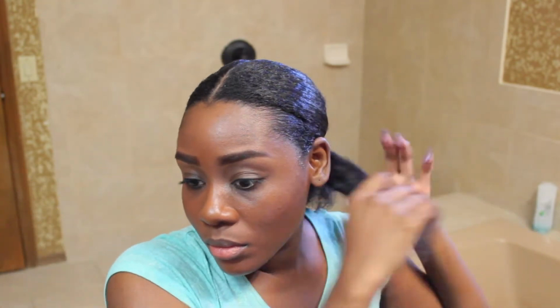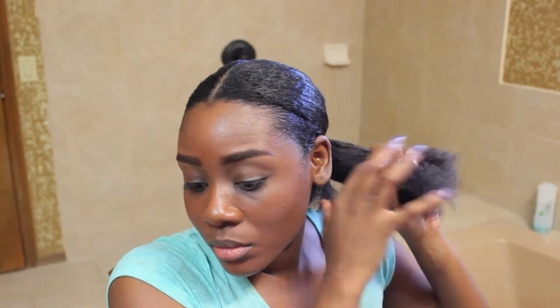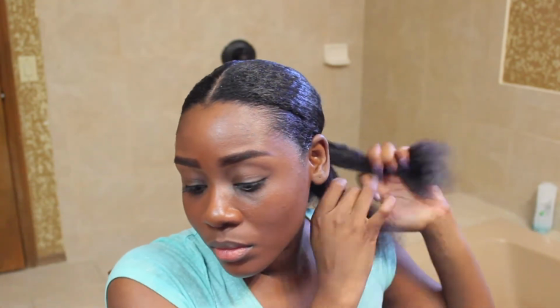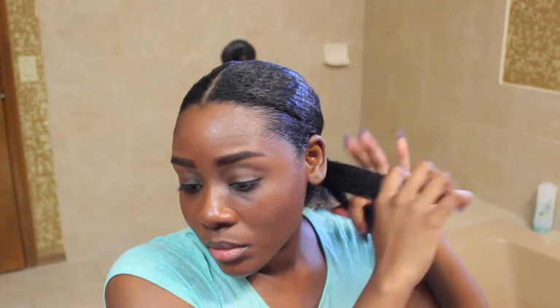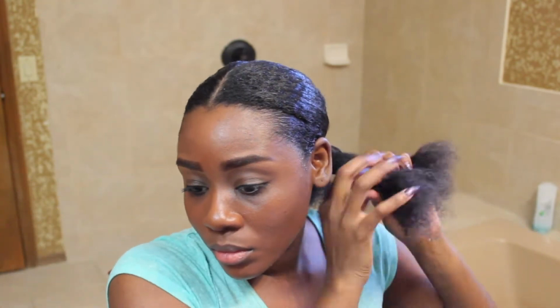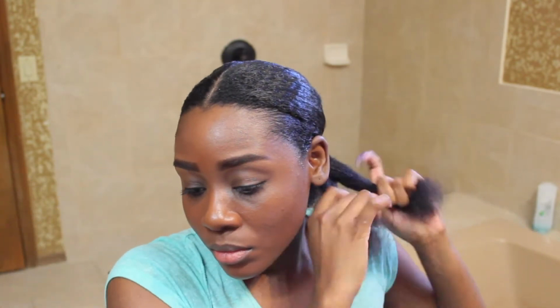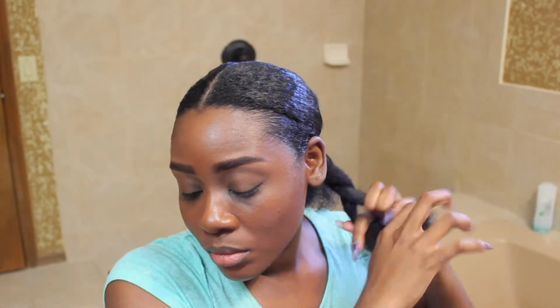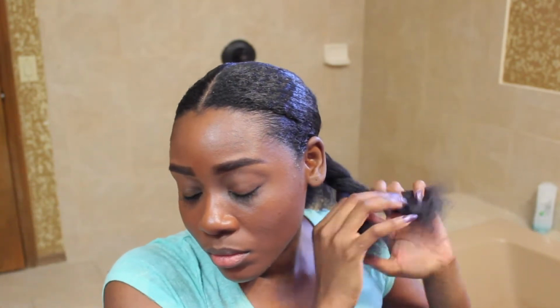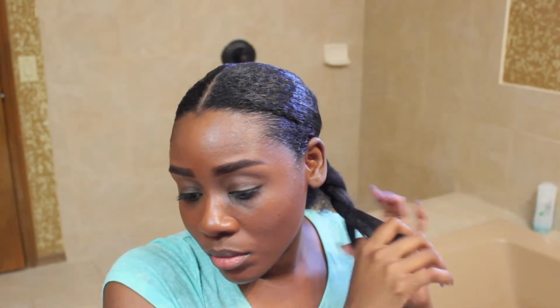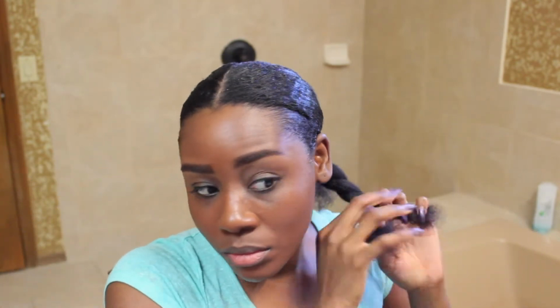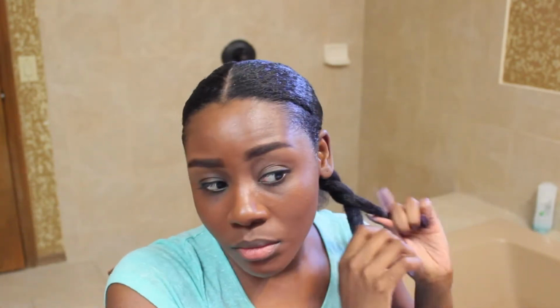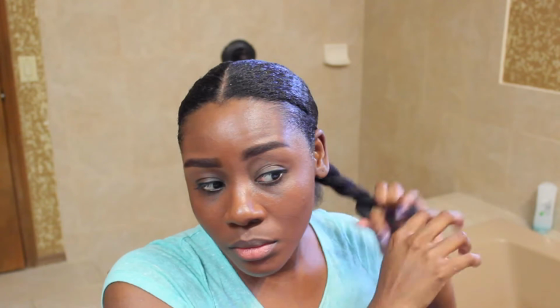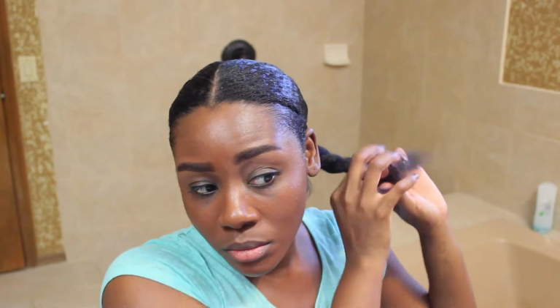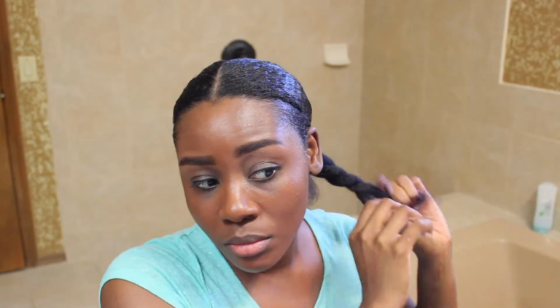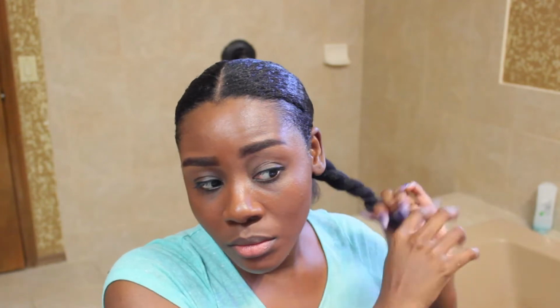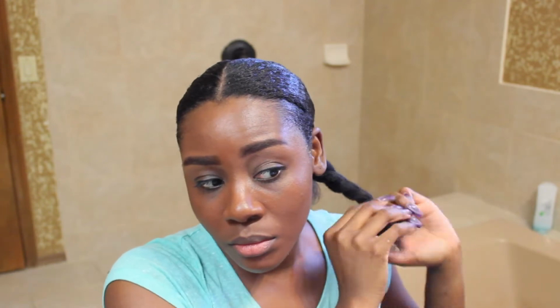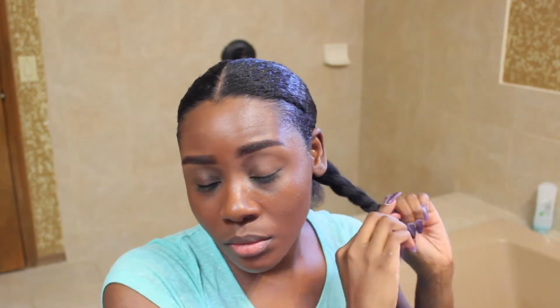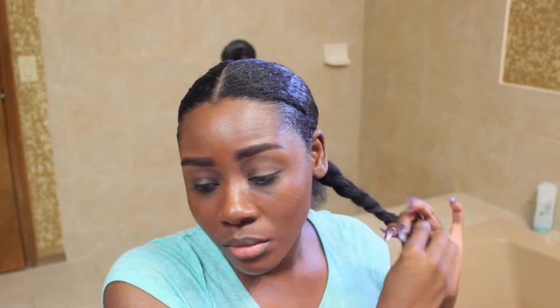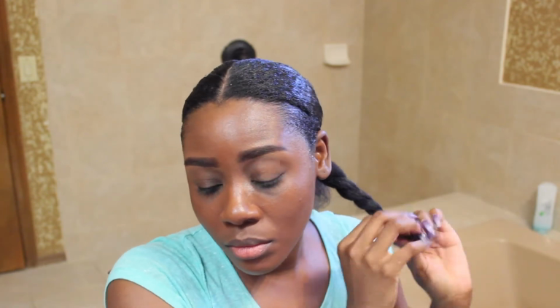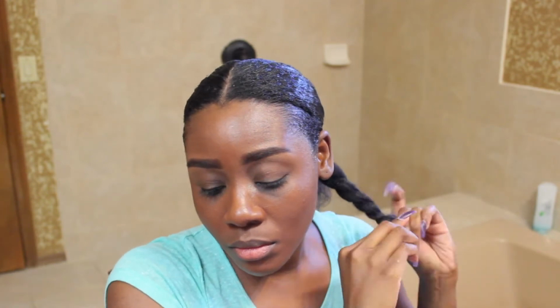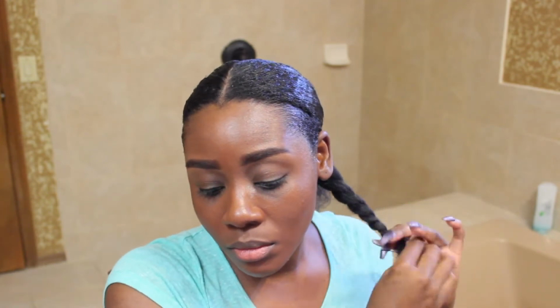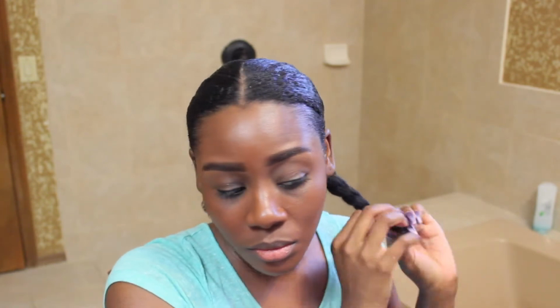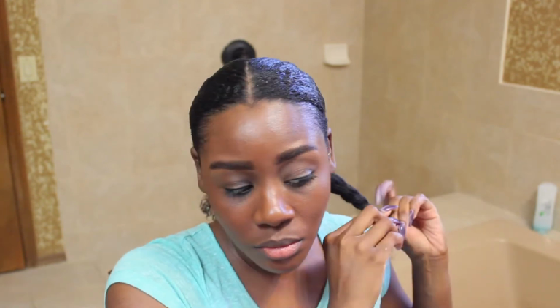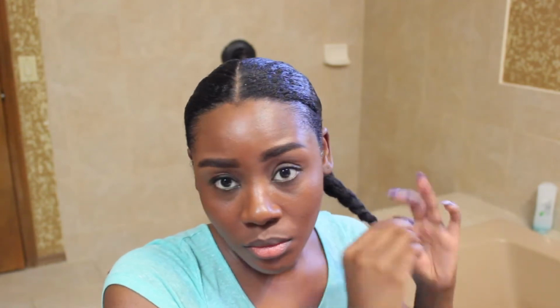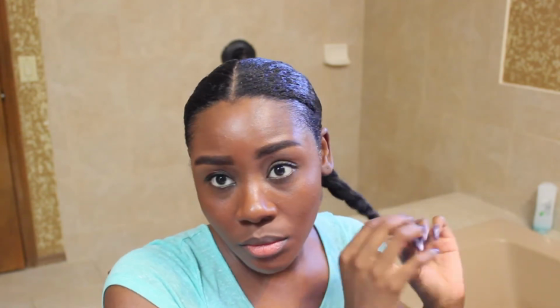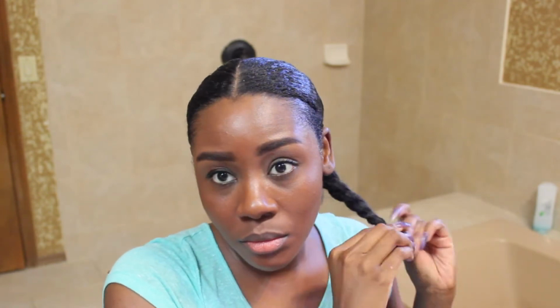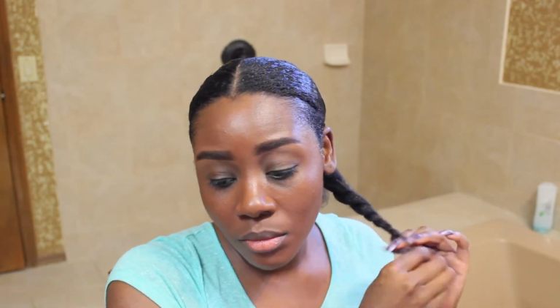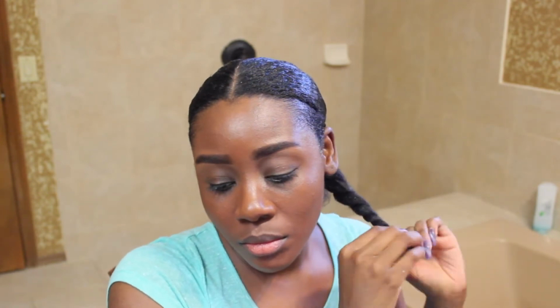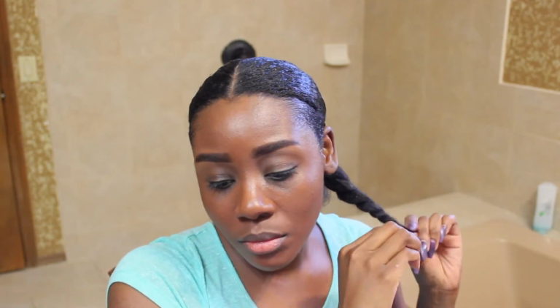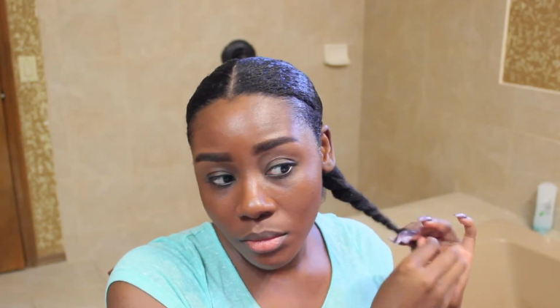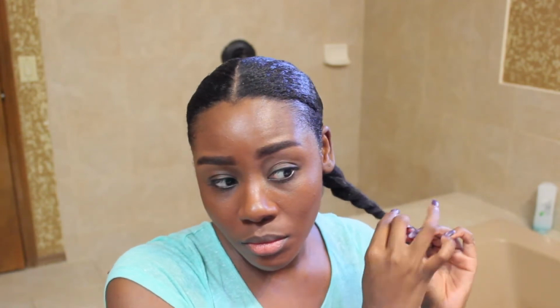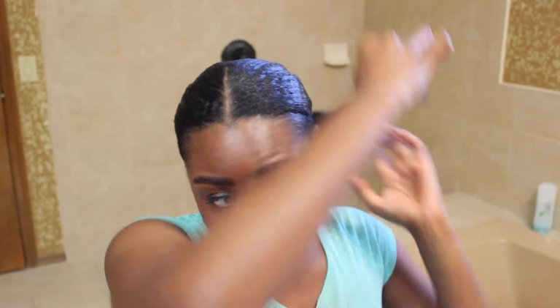You'll see exactly what I'm doing and how I place those two sections to create a bun in the back once I turn around.